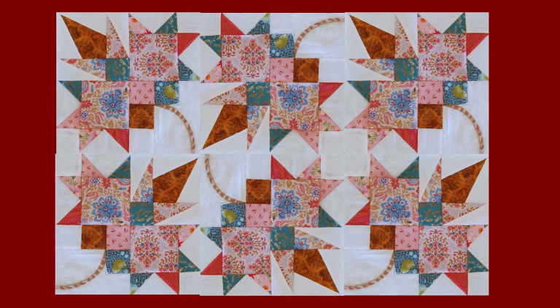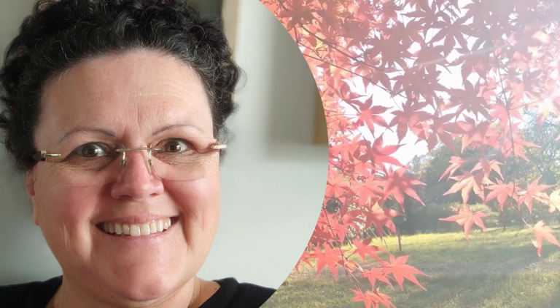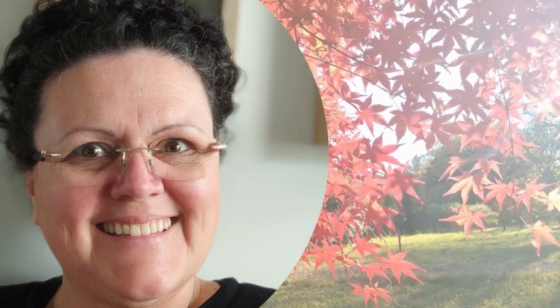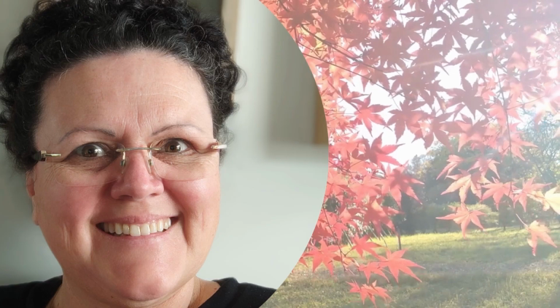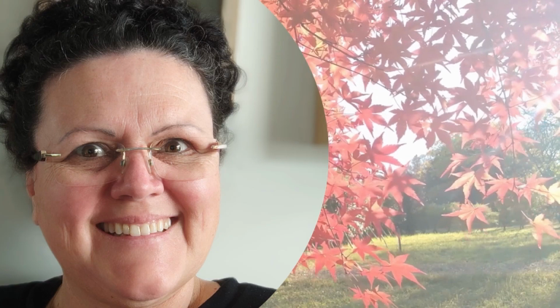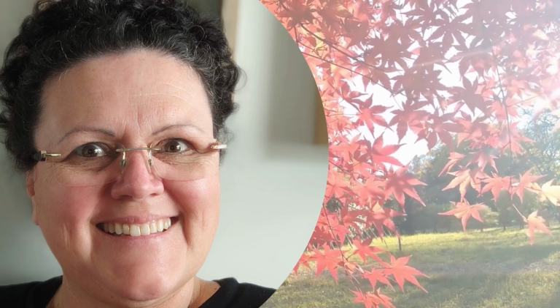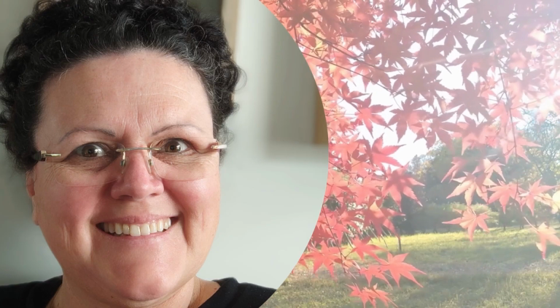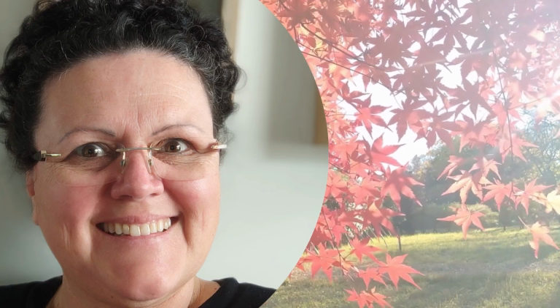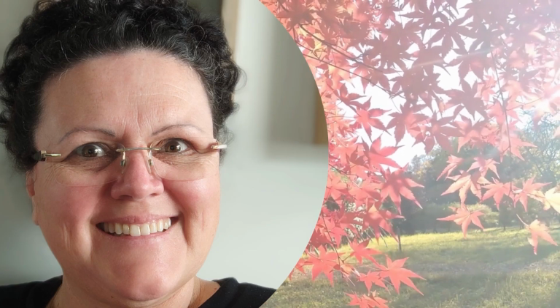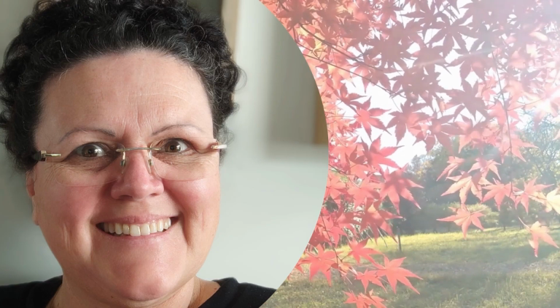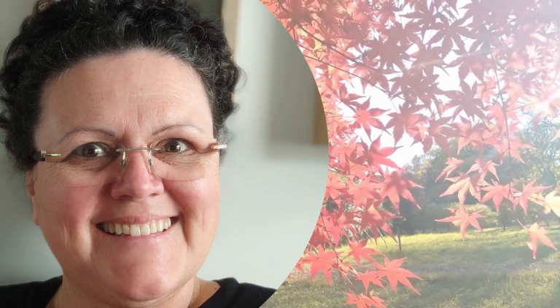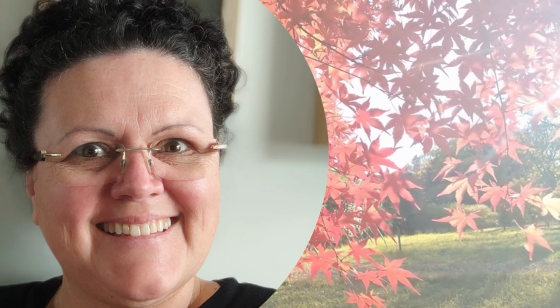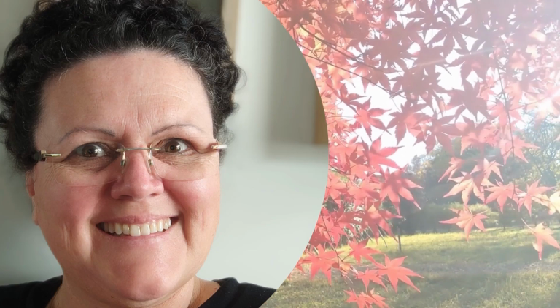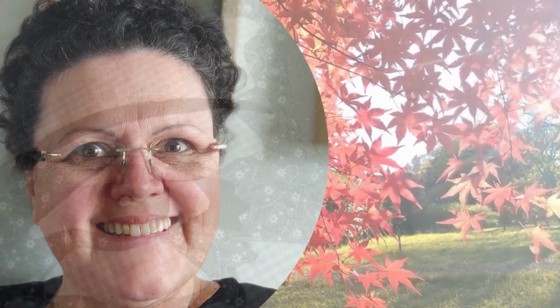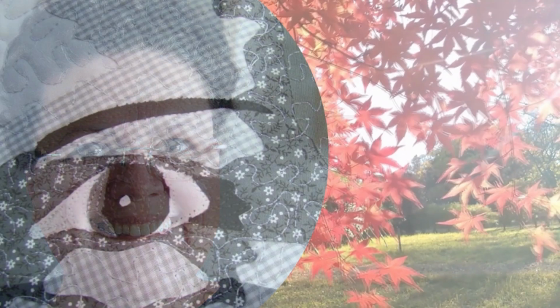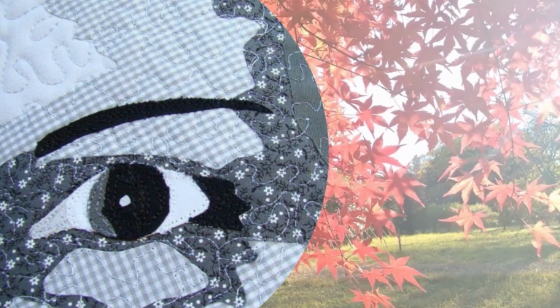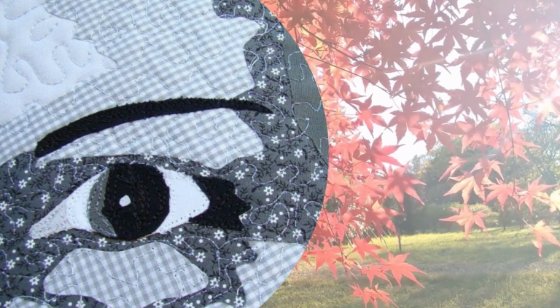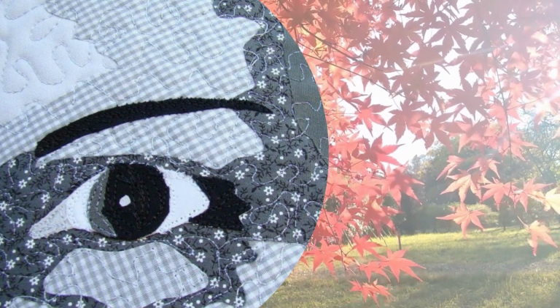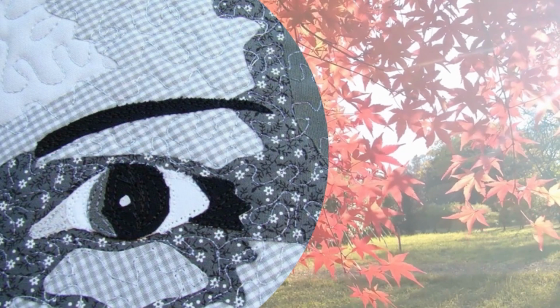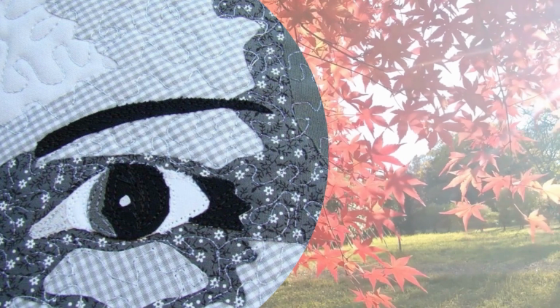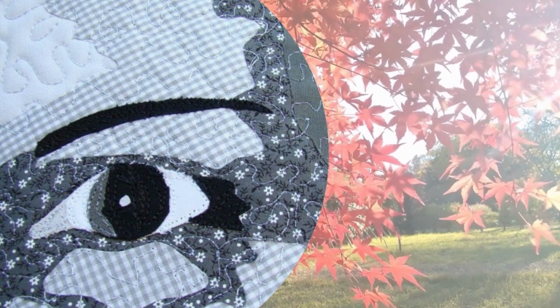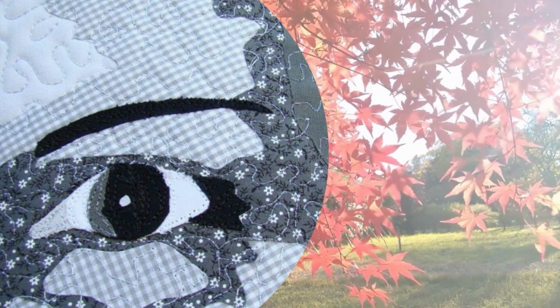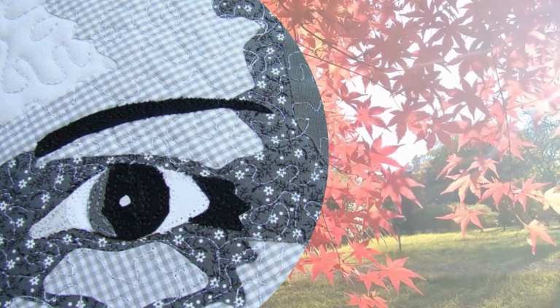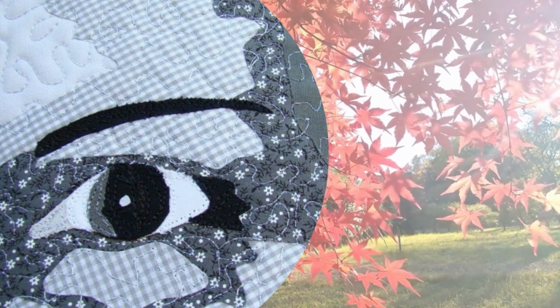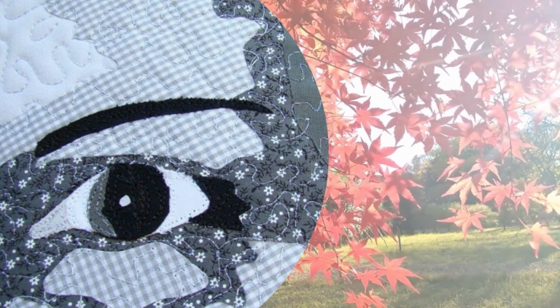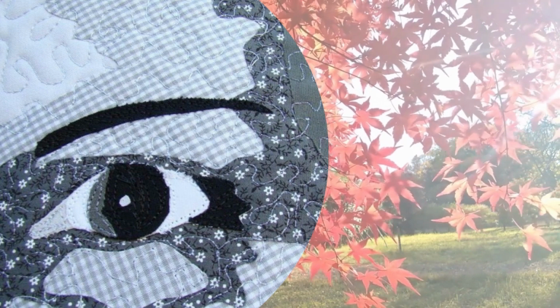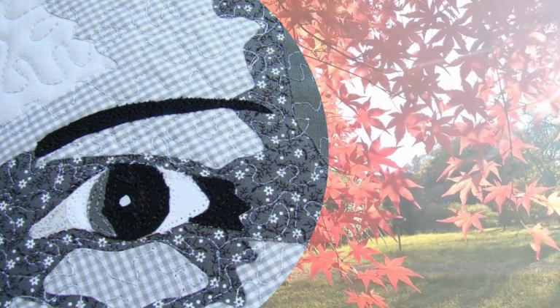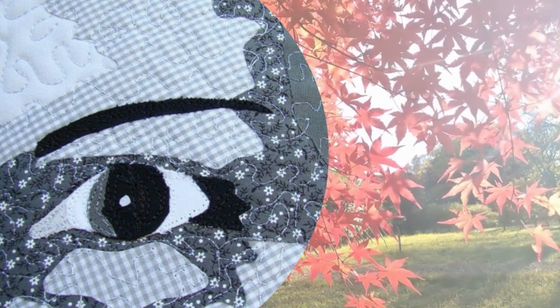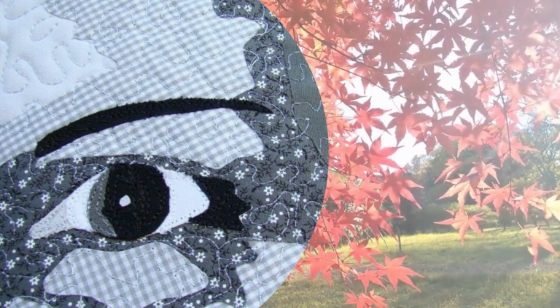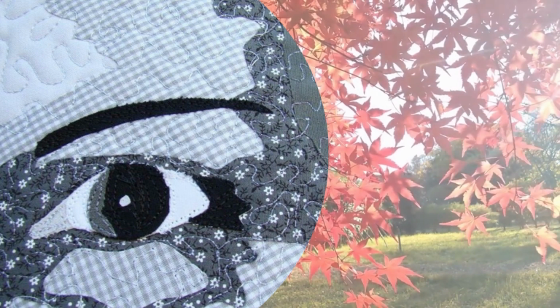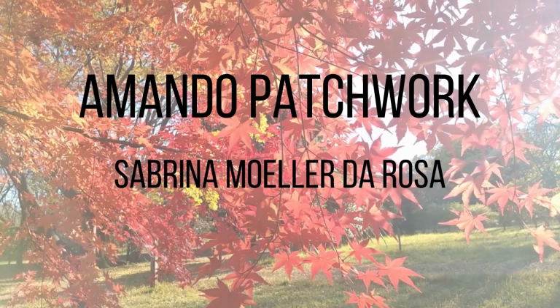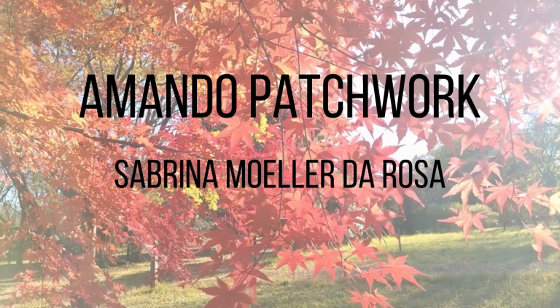I'm Sabrina Moeller DeRosa, the creator of the Amando Patchwork channel. Thank you for watching. I wish you all a great work.